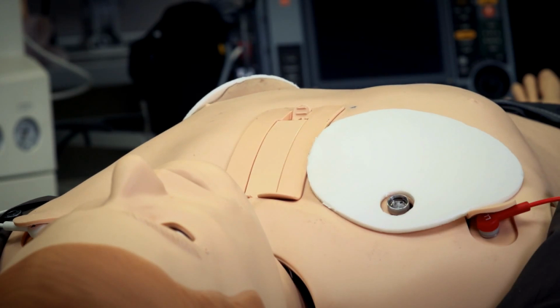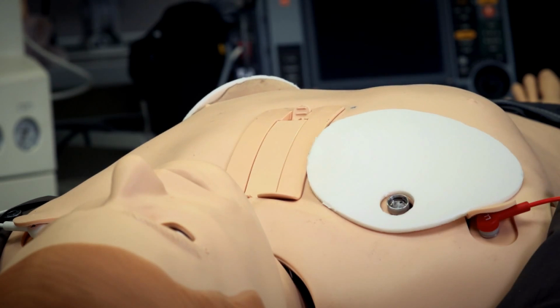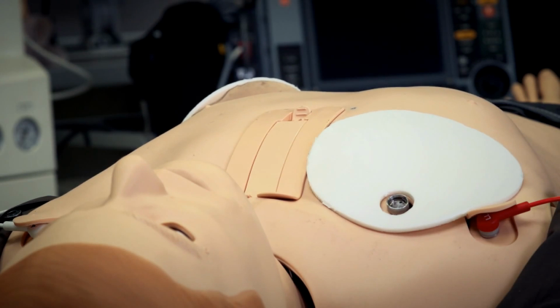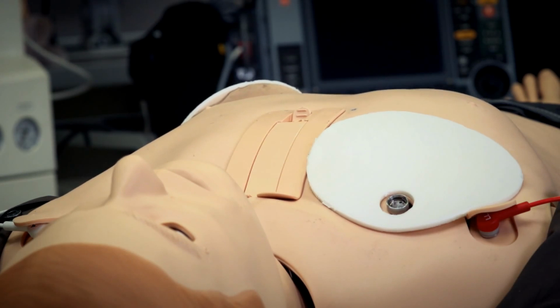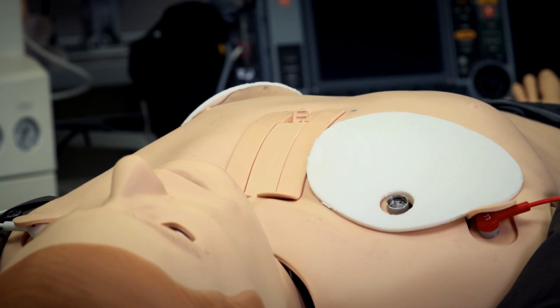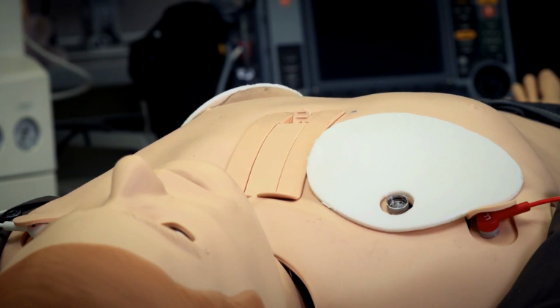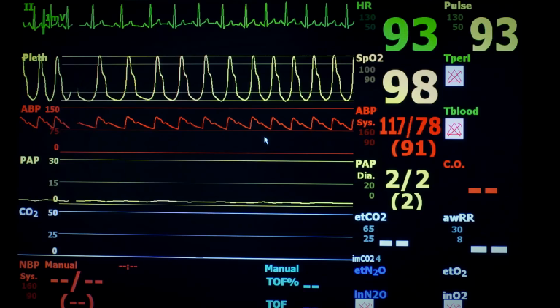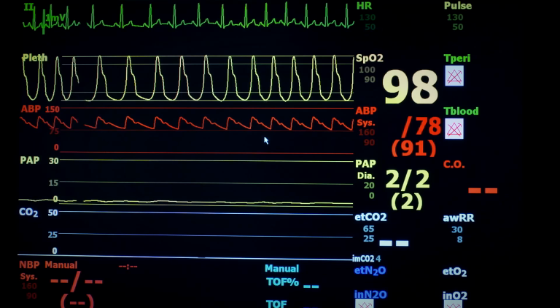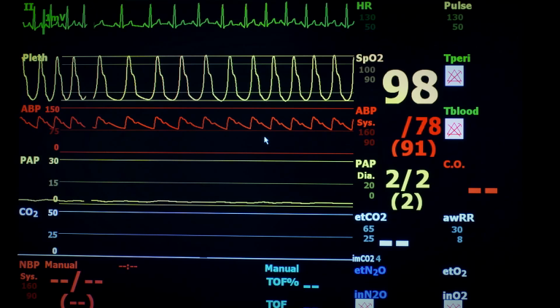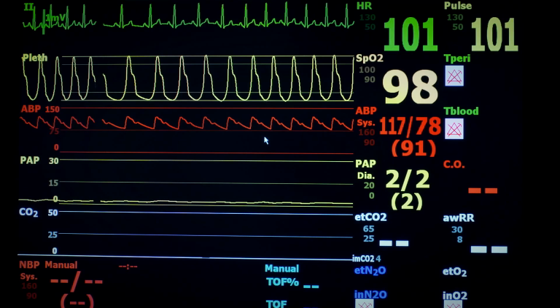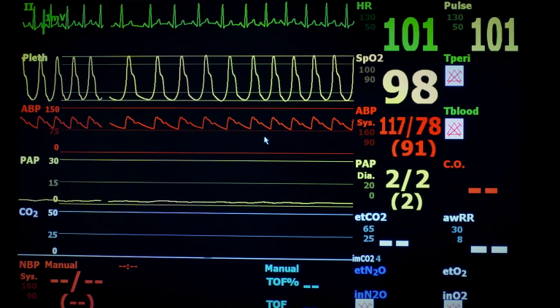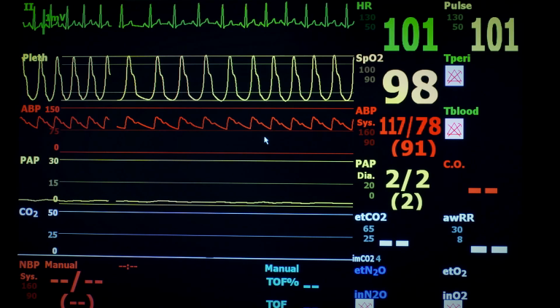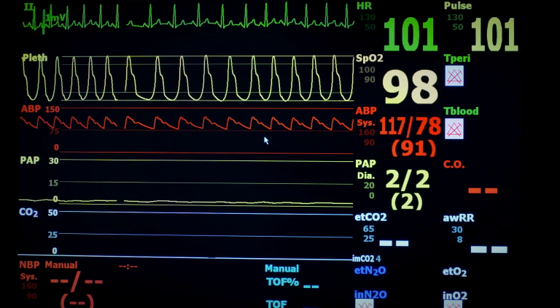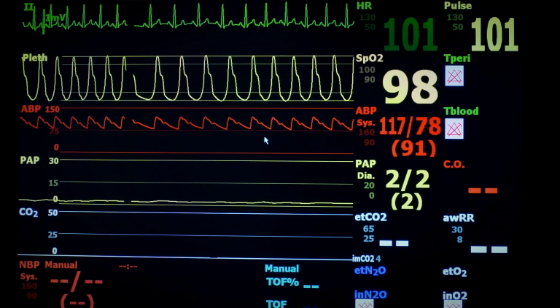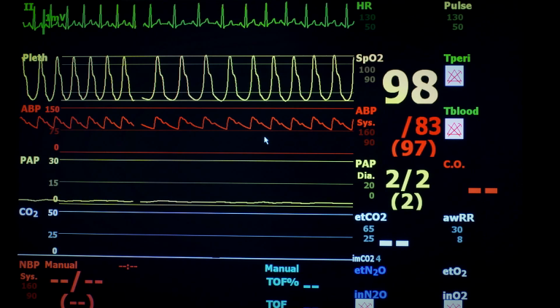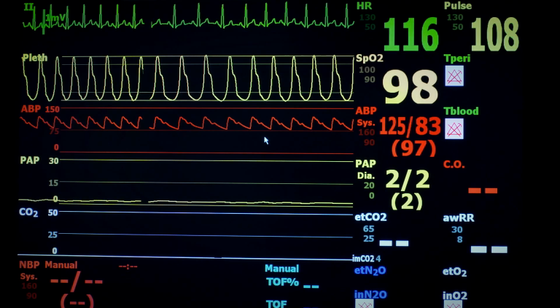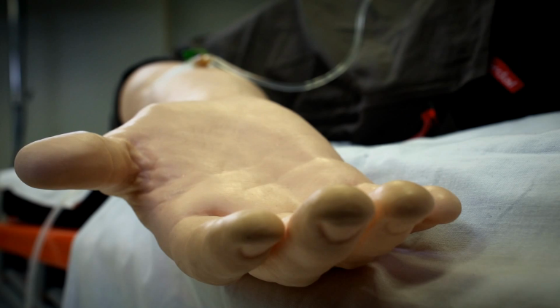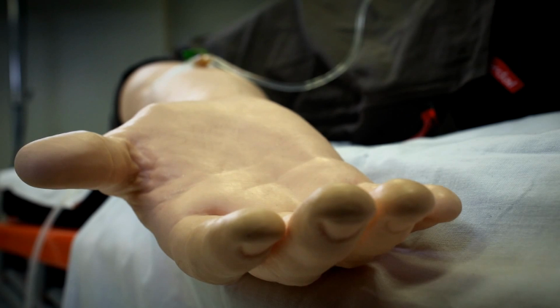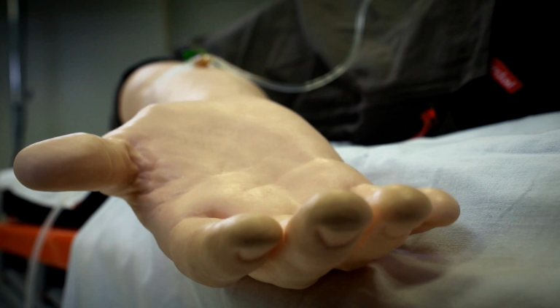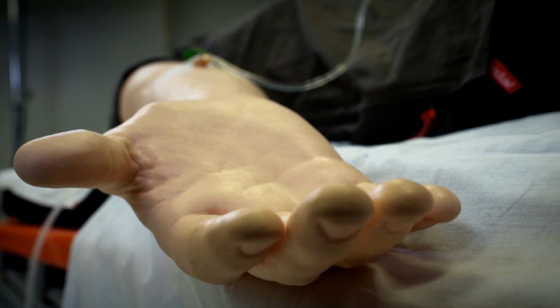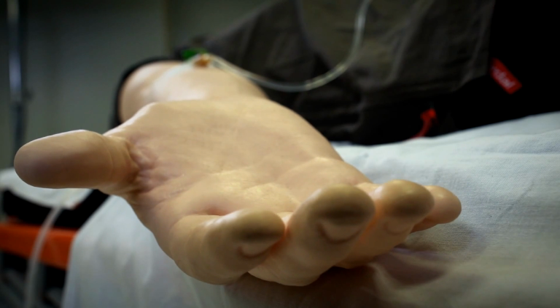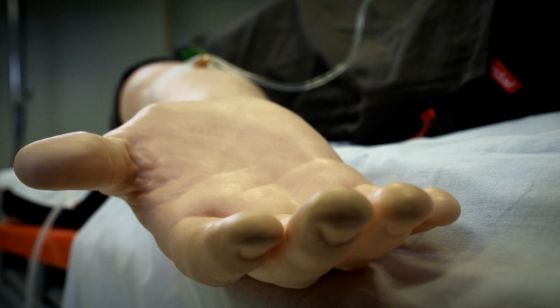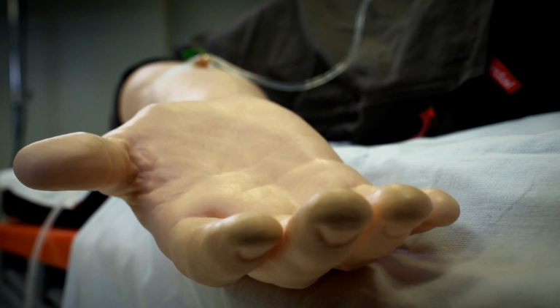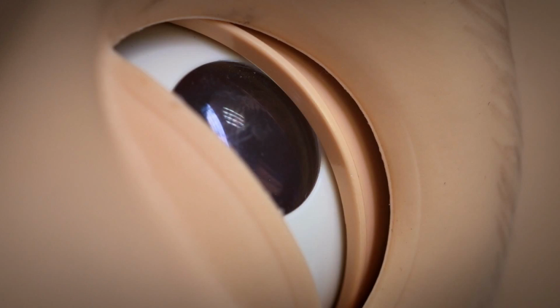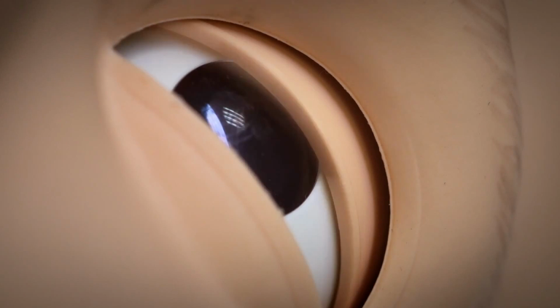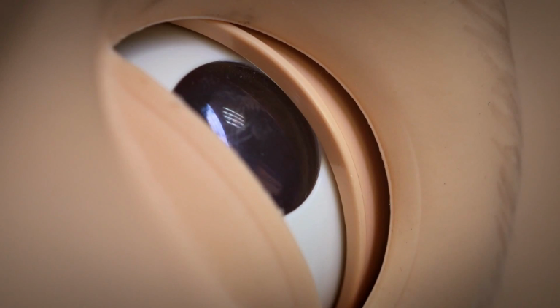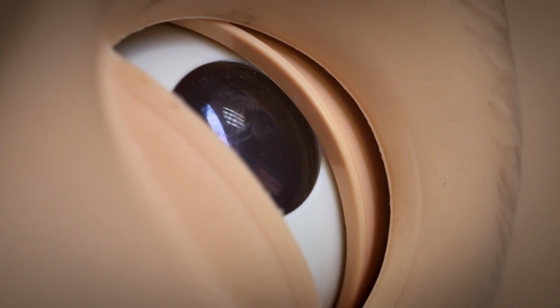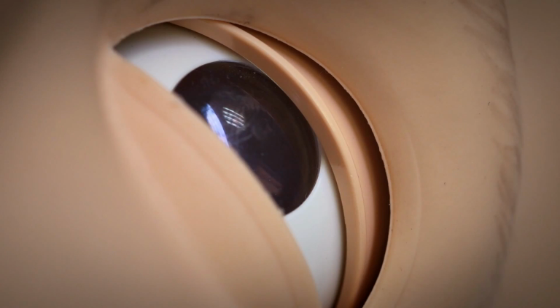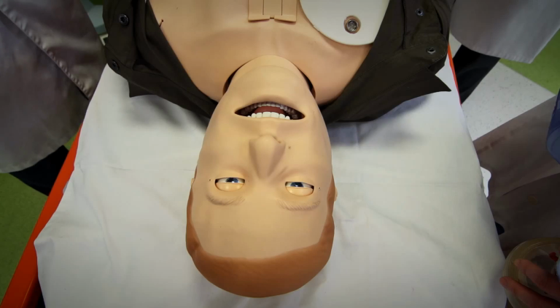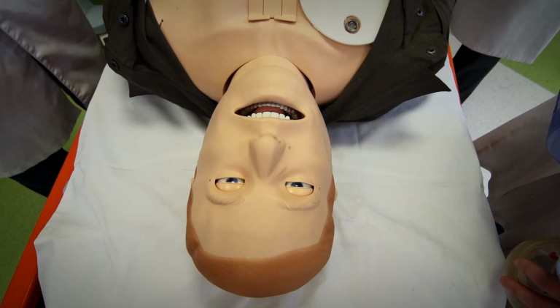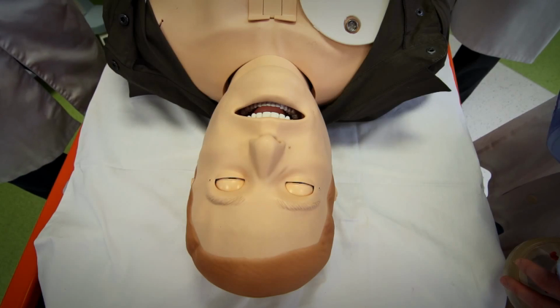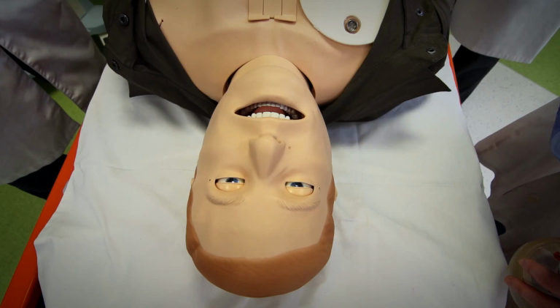In a simulation, the patient breathes and speaks to the doctor. His heart rate and blood pressure increase. He is in pain. And finally, he faints.